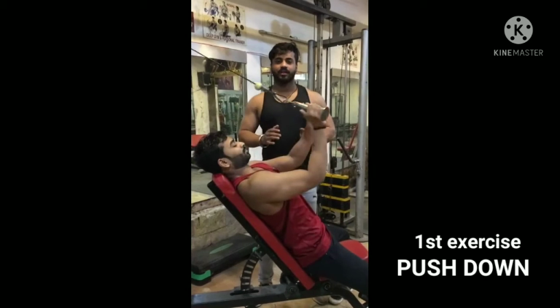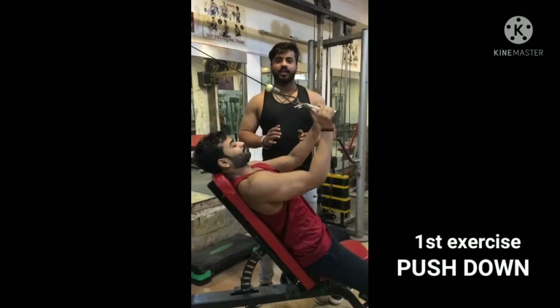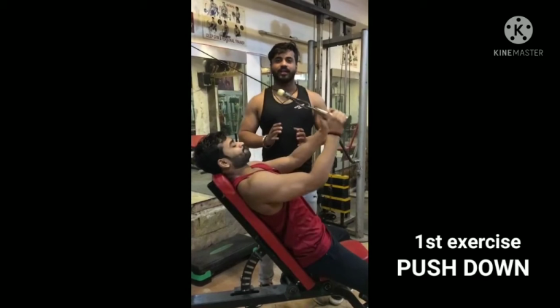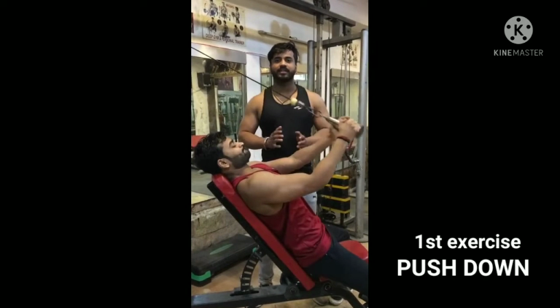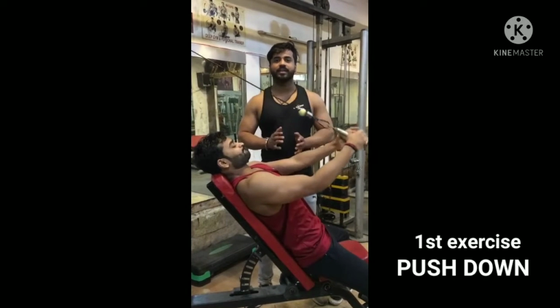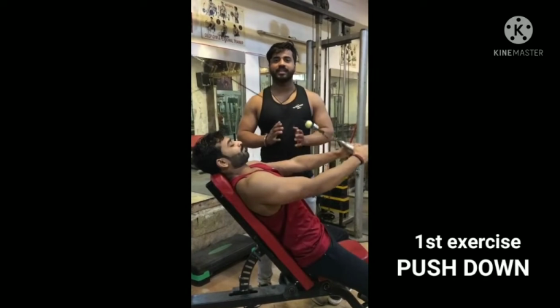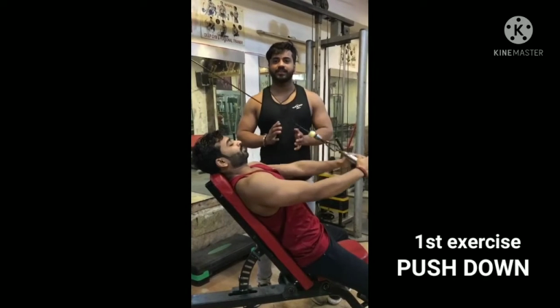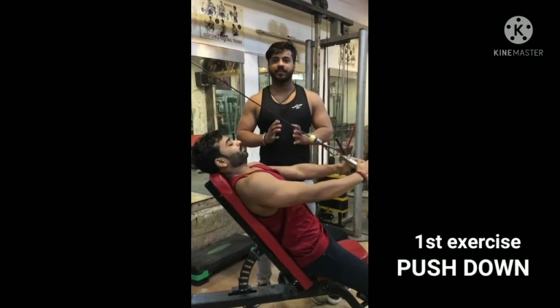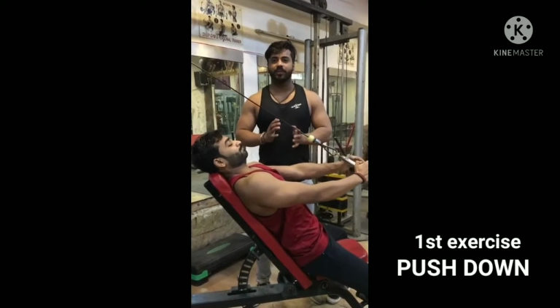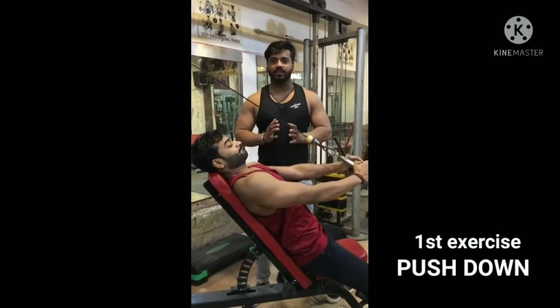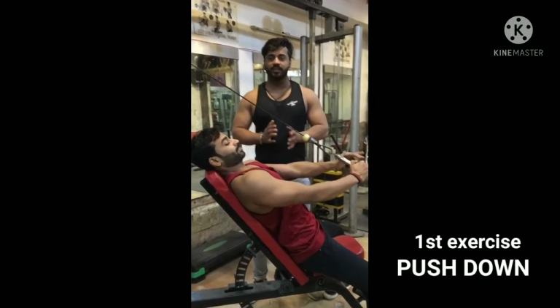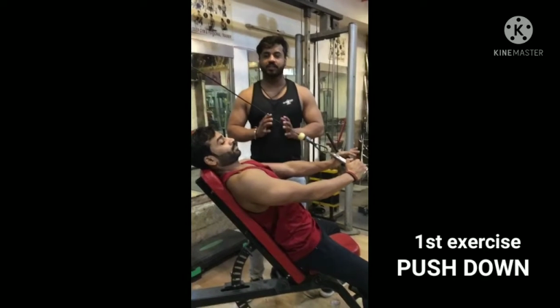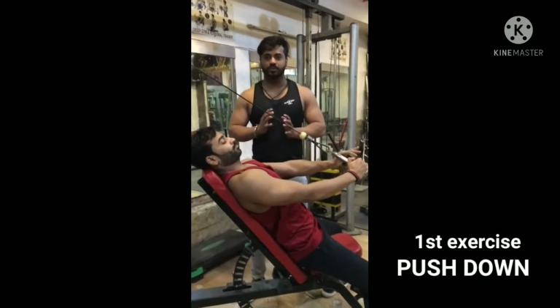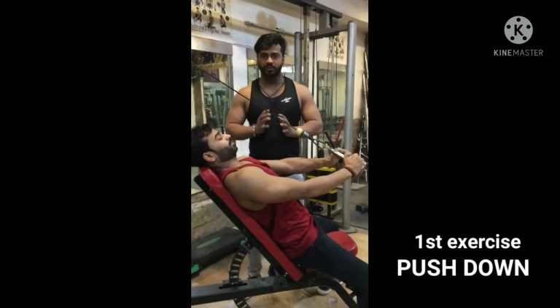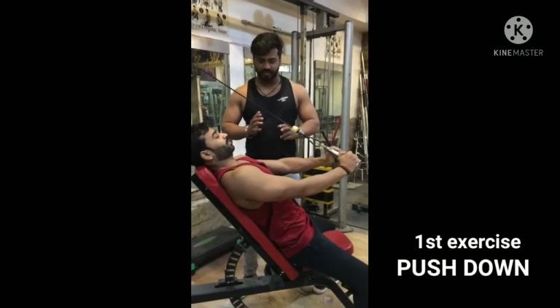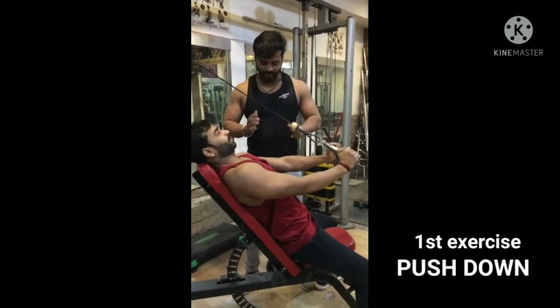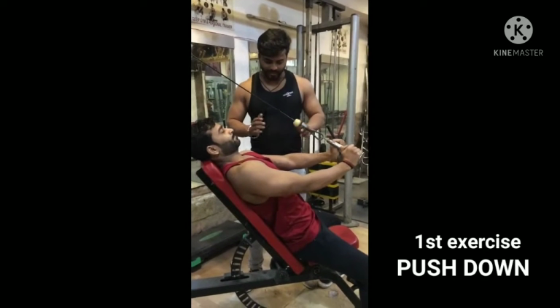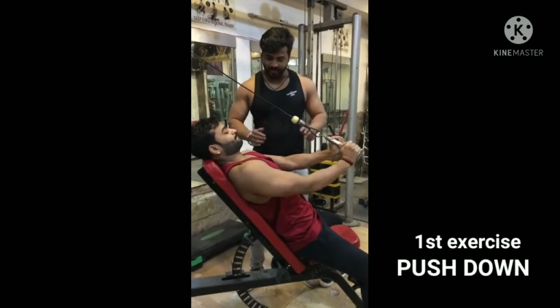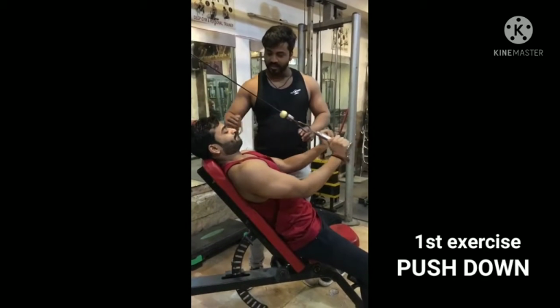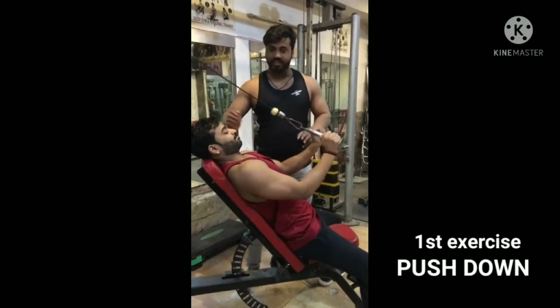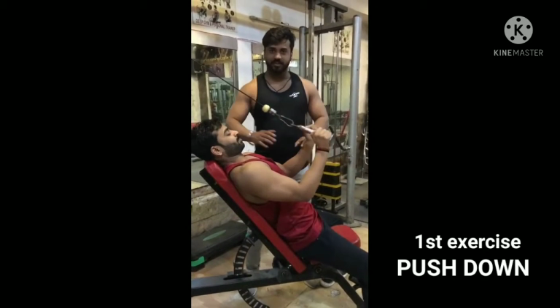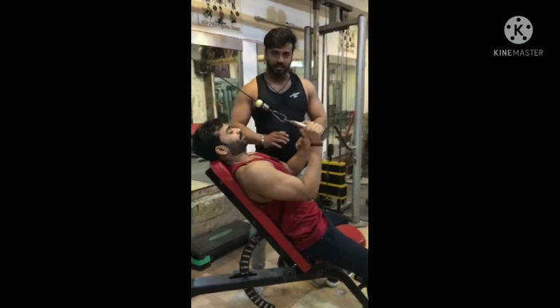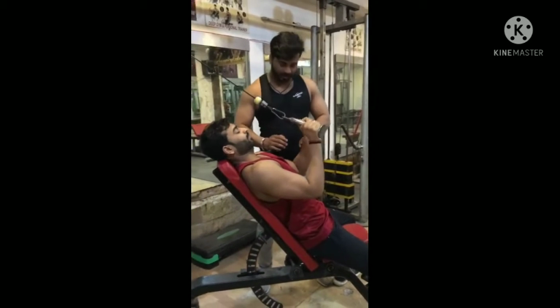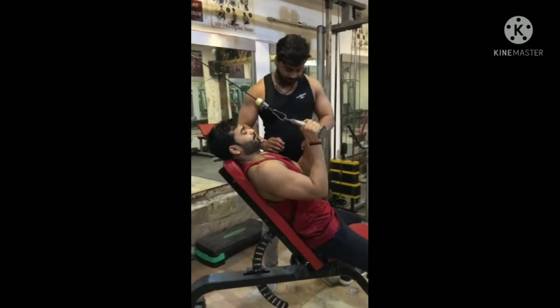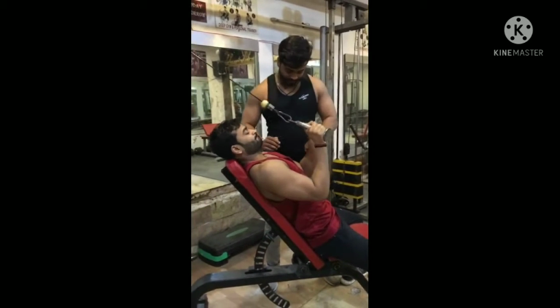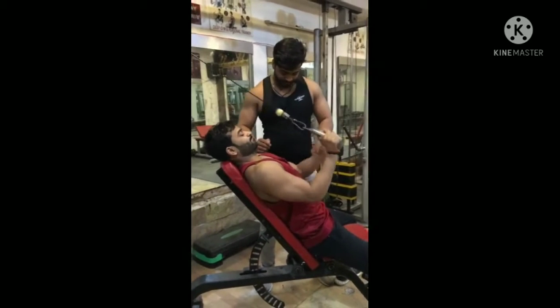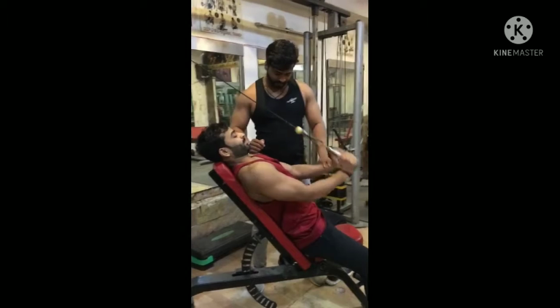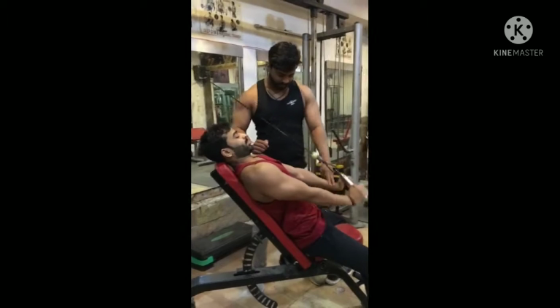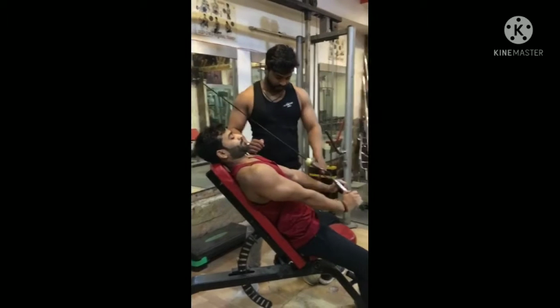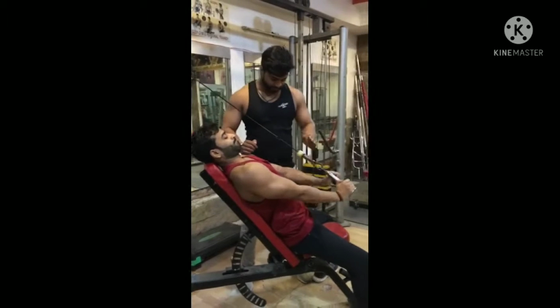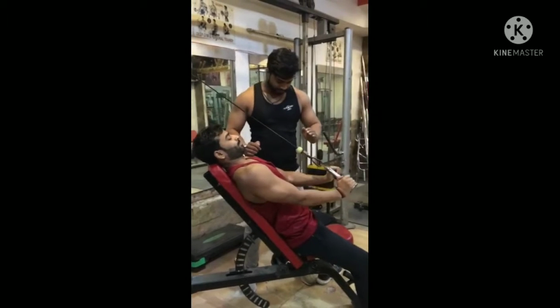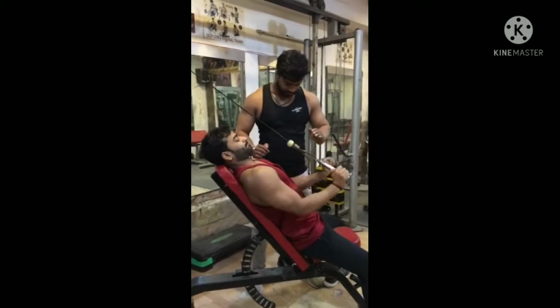Hi guys. We are doing the new exercises push down. This one is going to press up.